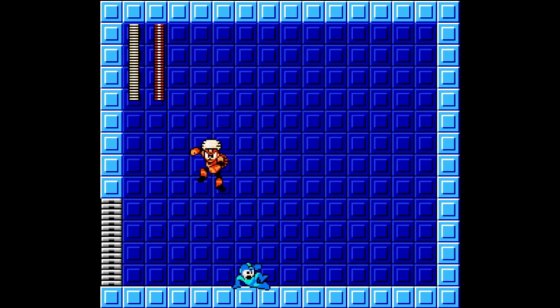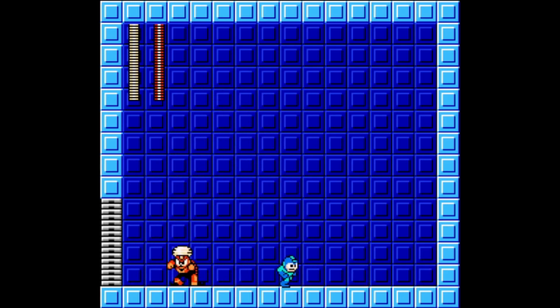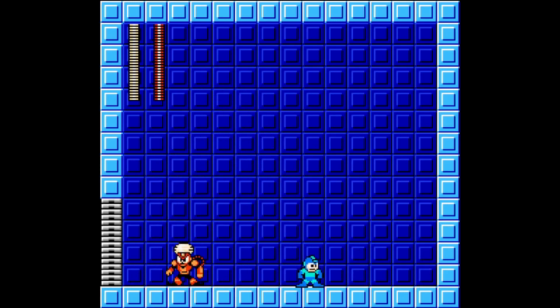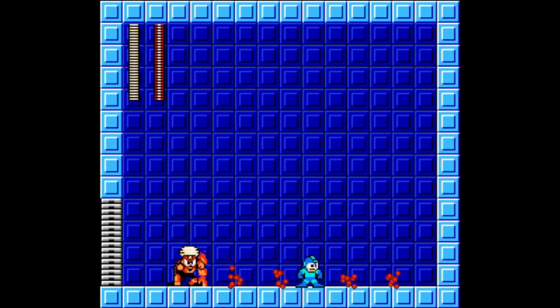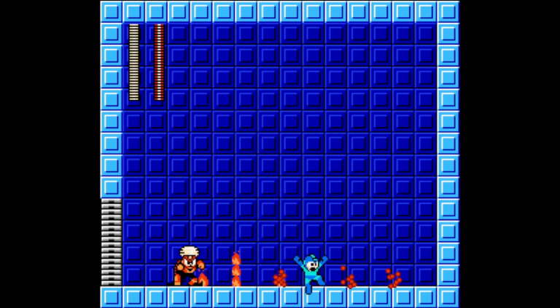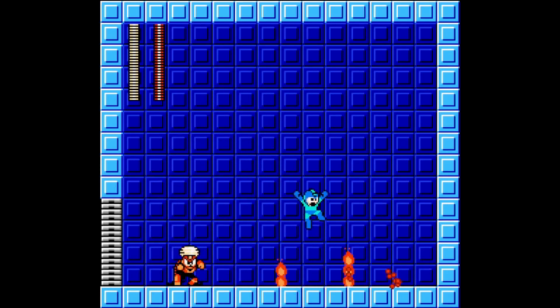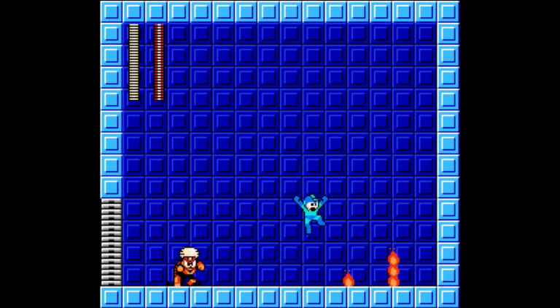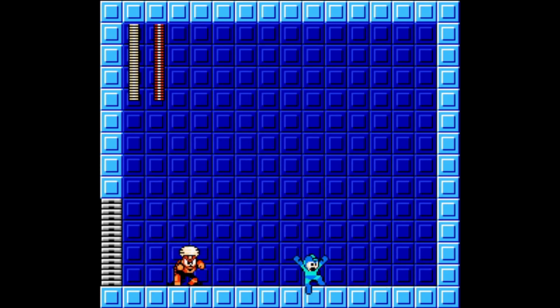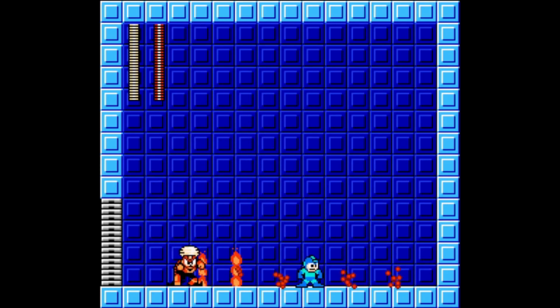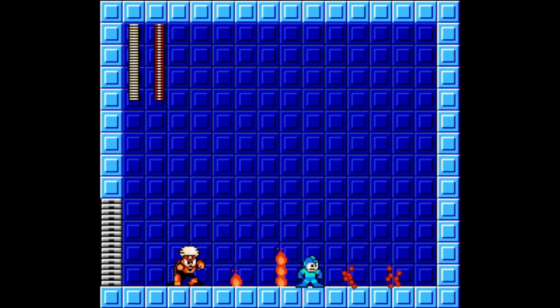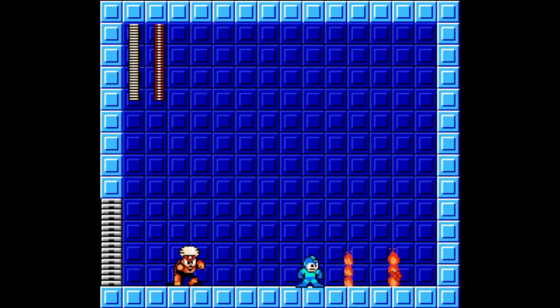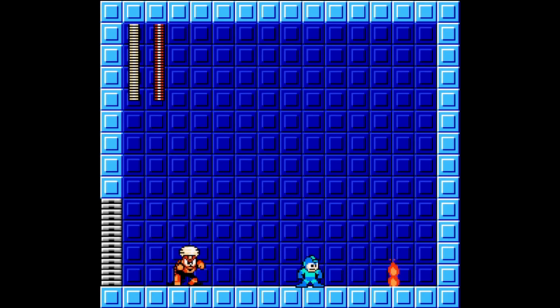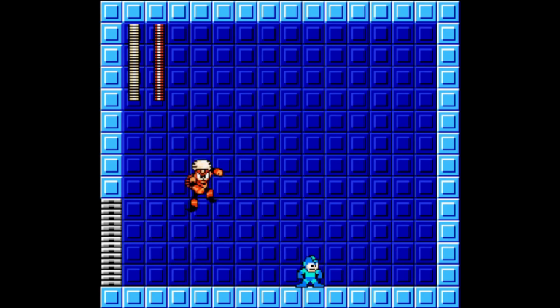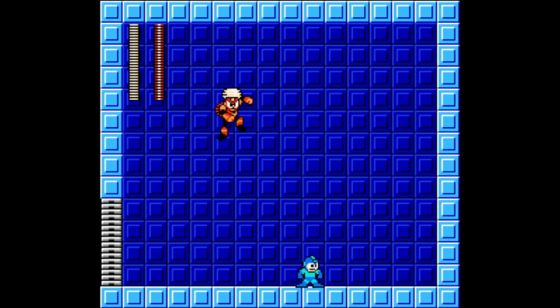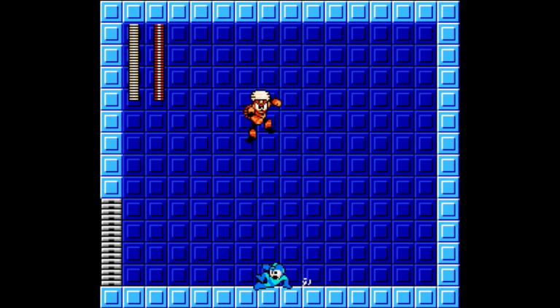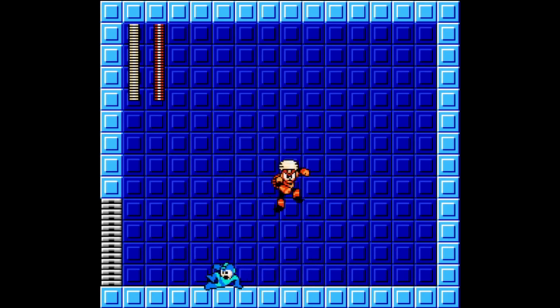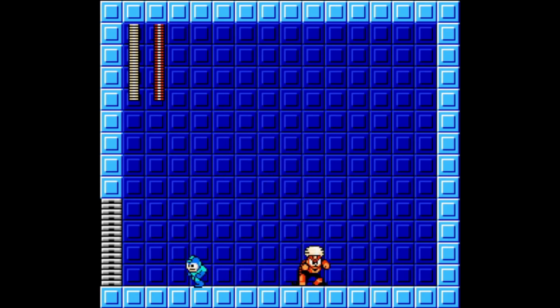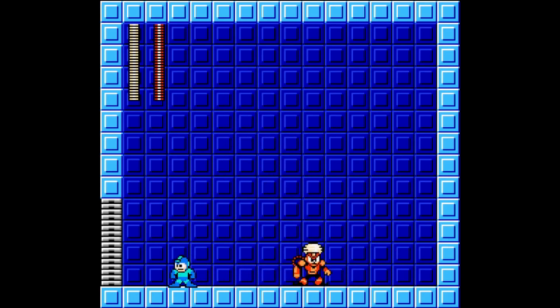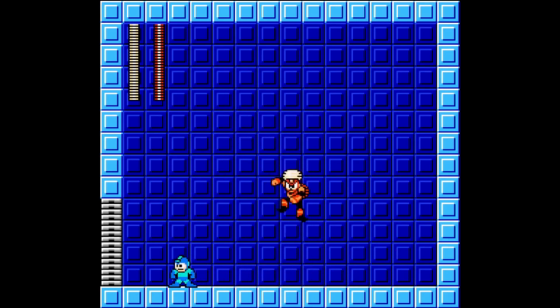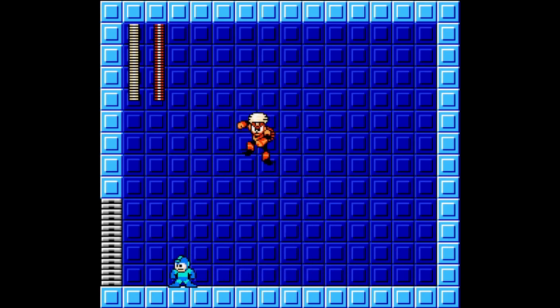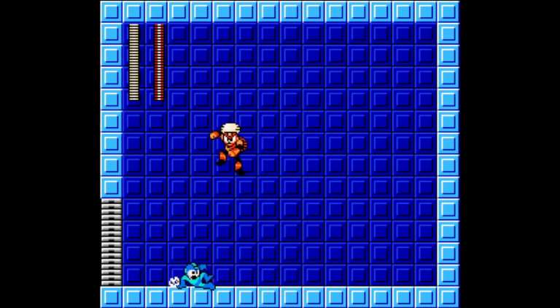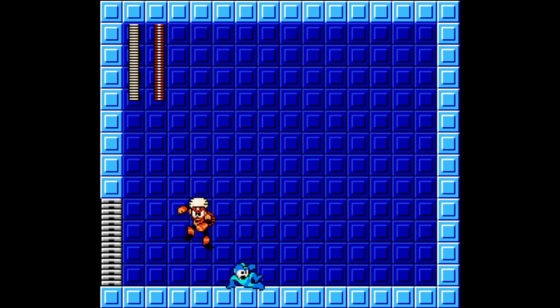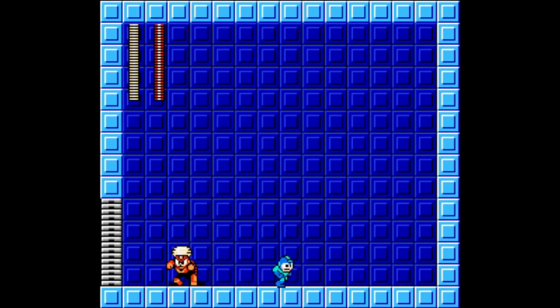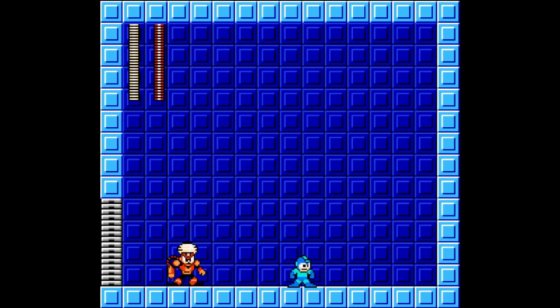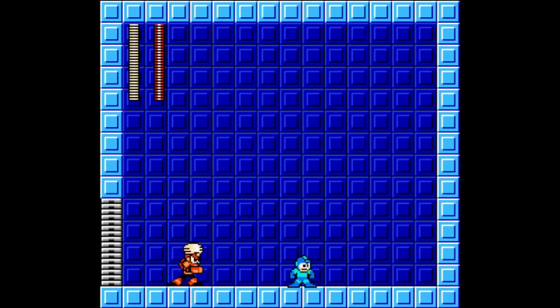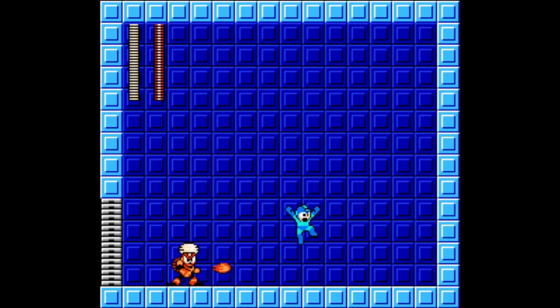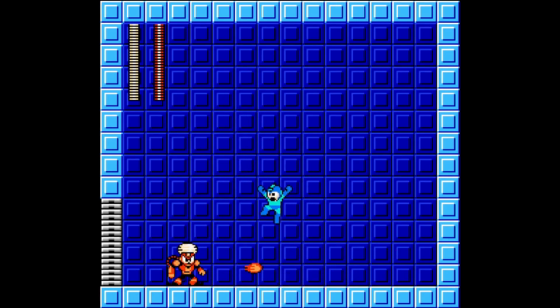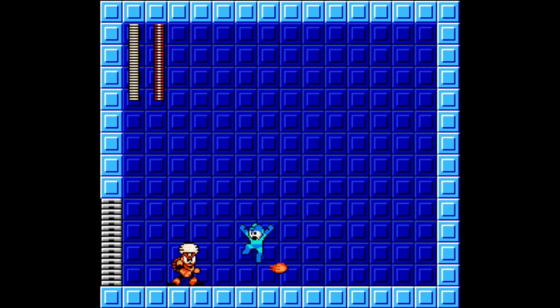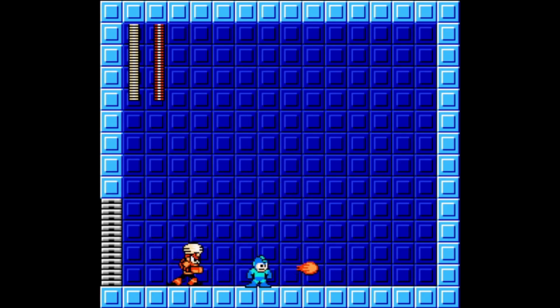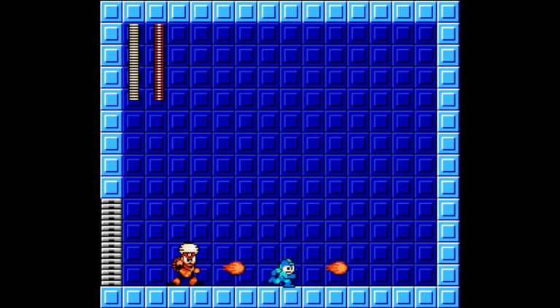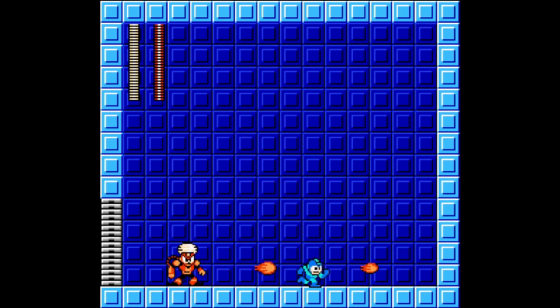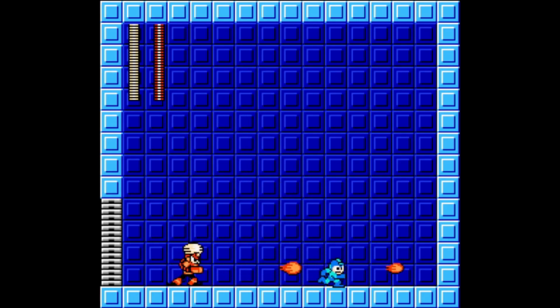Flame Man's second and more dangerous attack is to utilize his Flame Blast. He plunges his buster into the ground and causes various pillars of fire to erupt in front of him.